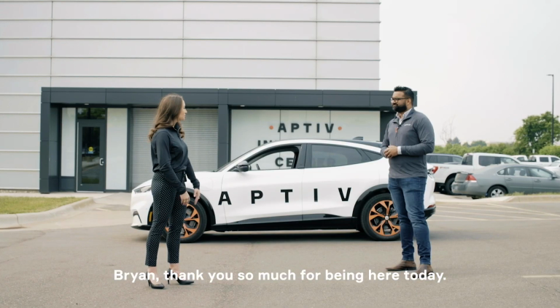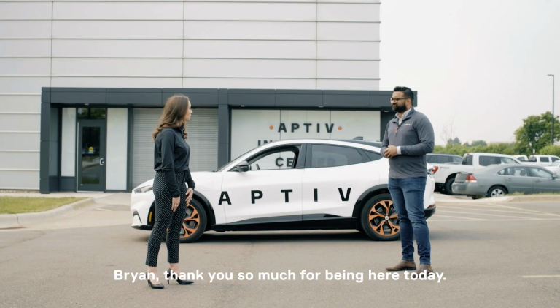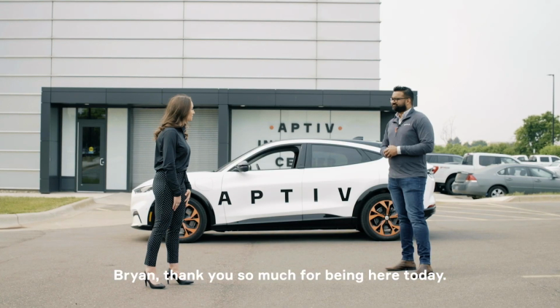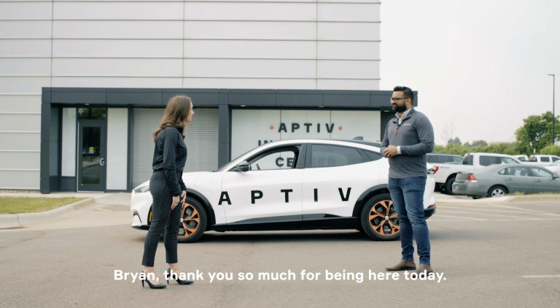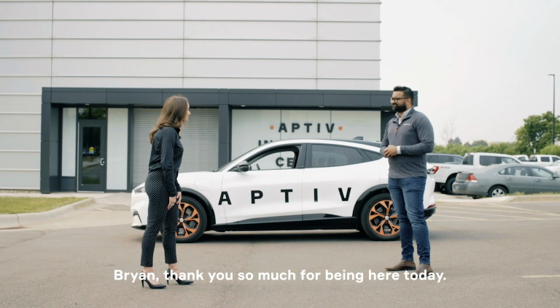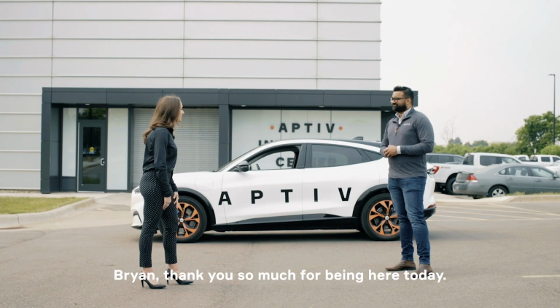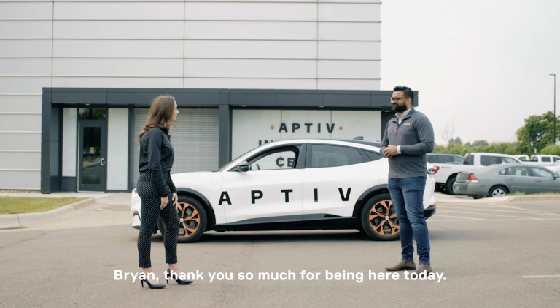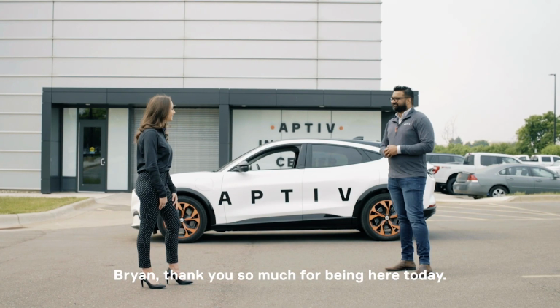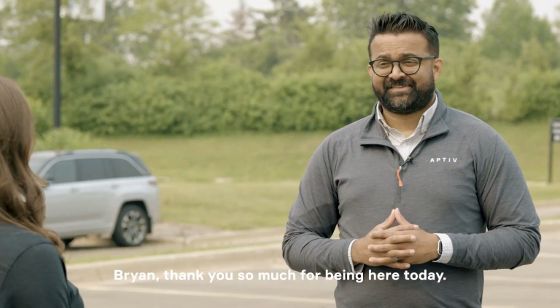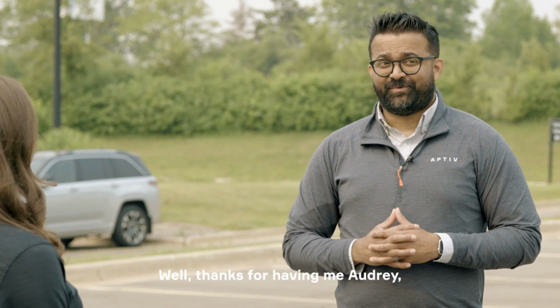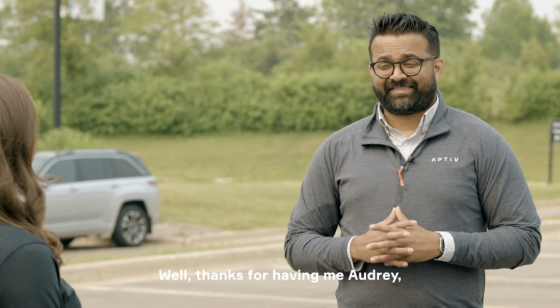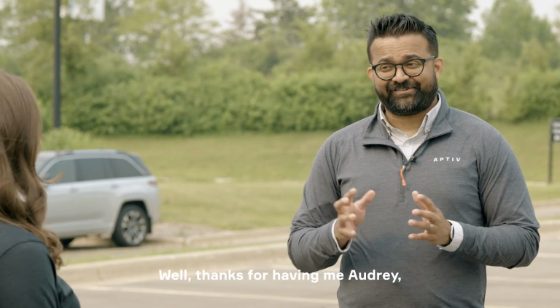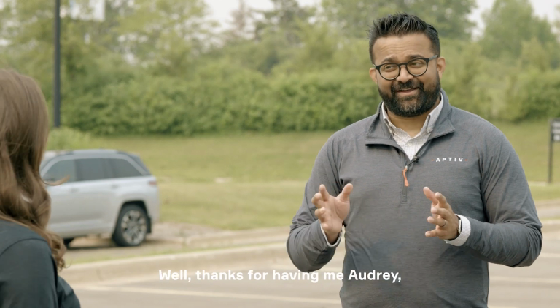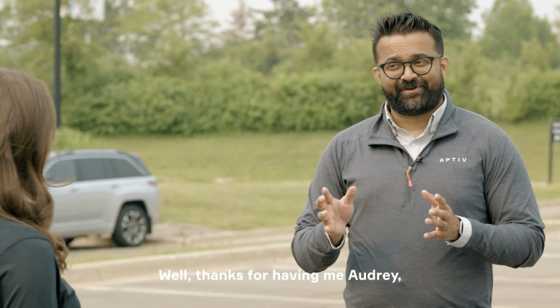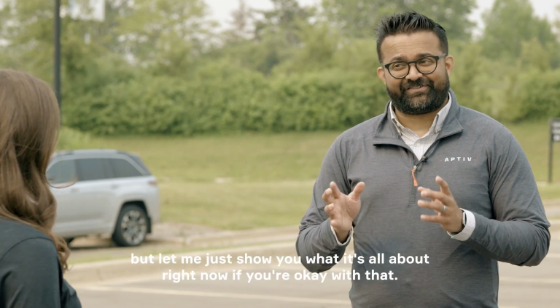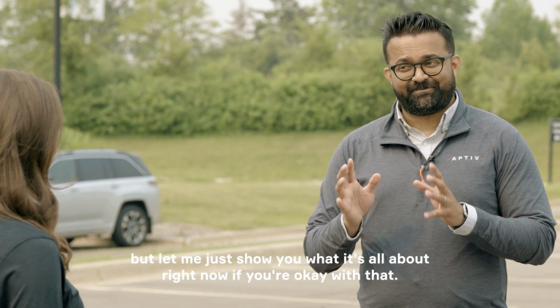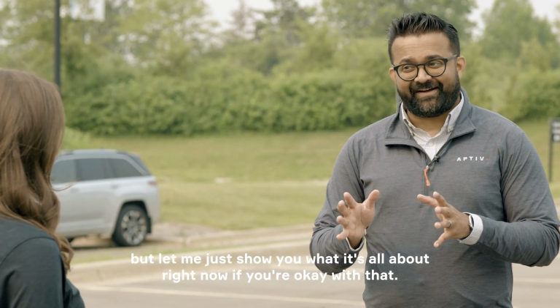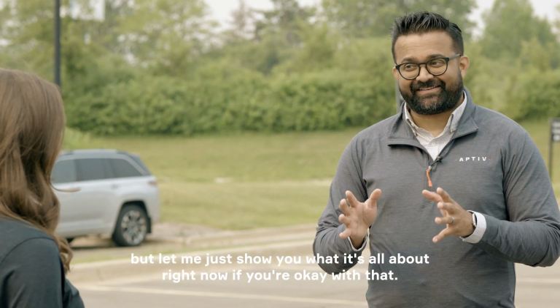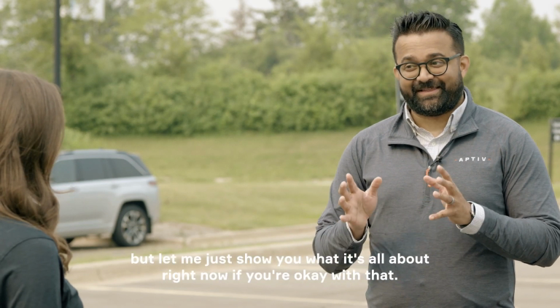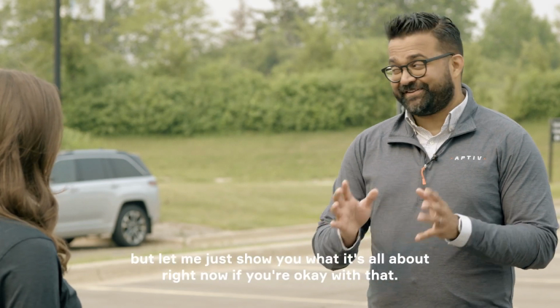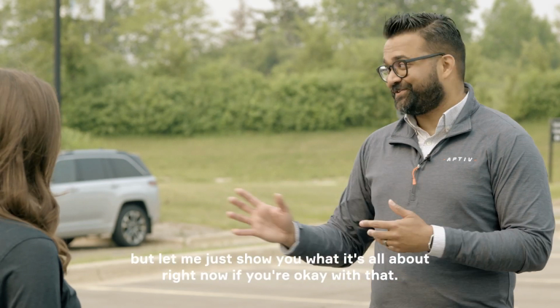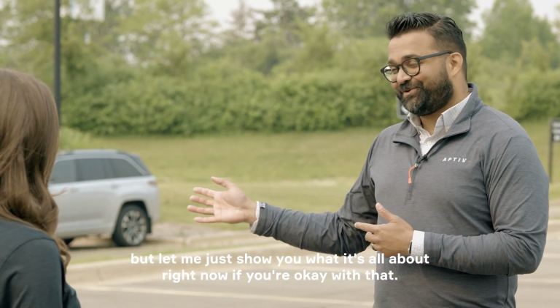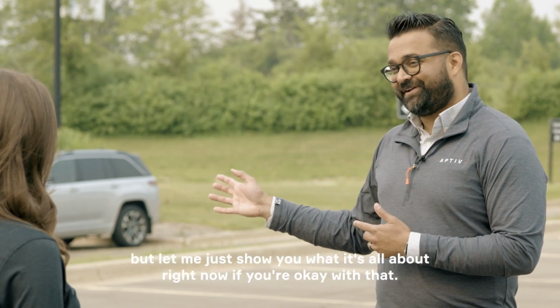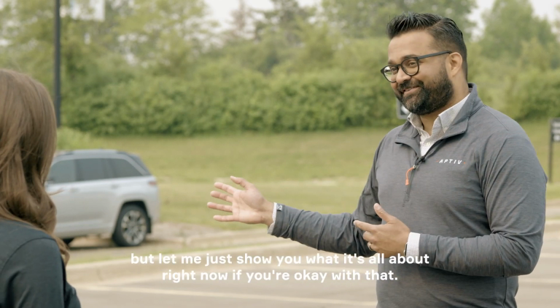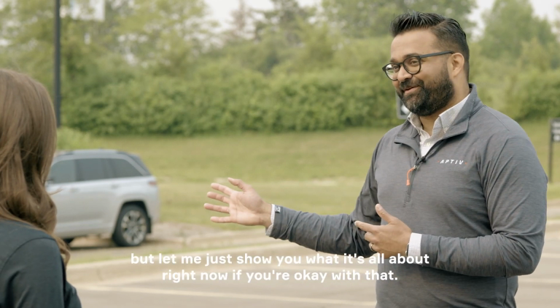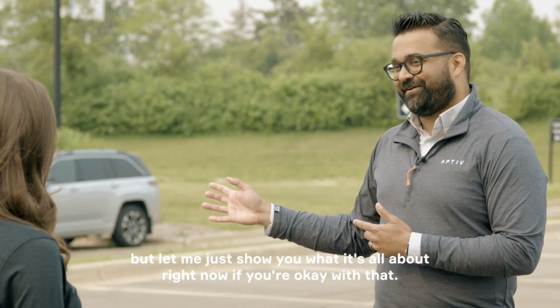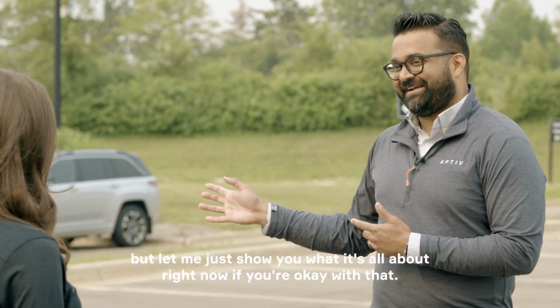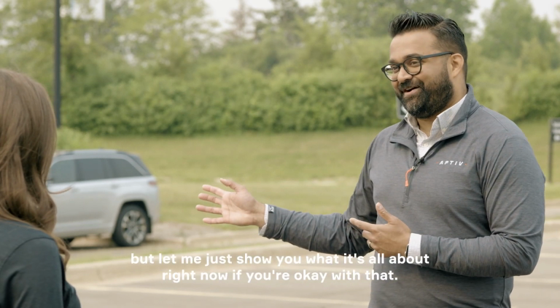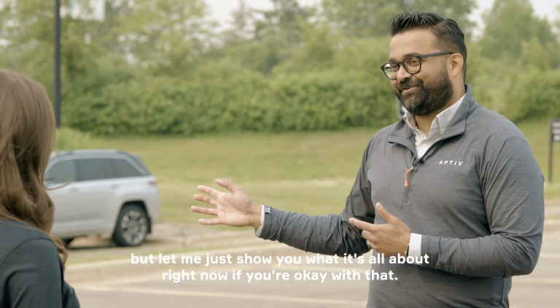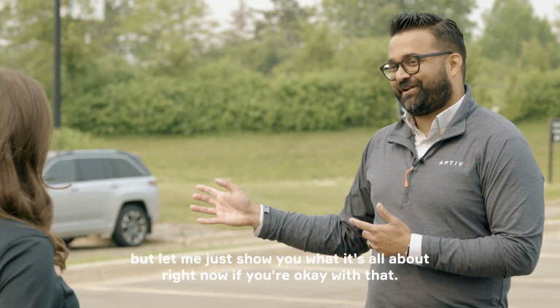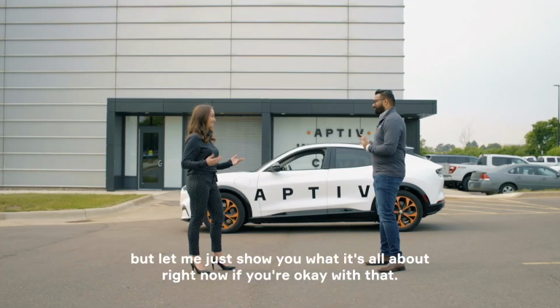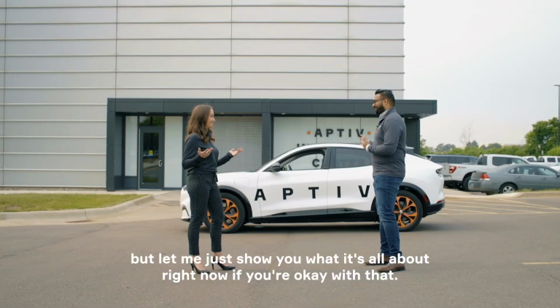Thank you so much for being here today. Thanks for having me, Audrey, but let me just show you what it's all about right now if you're okay with that.